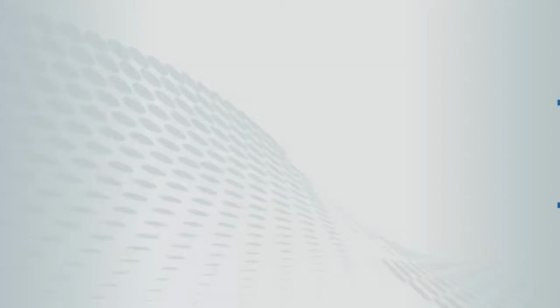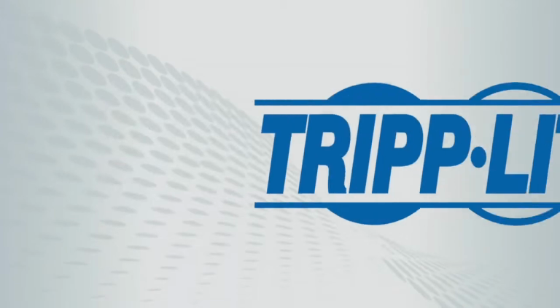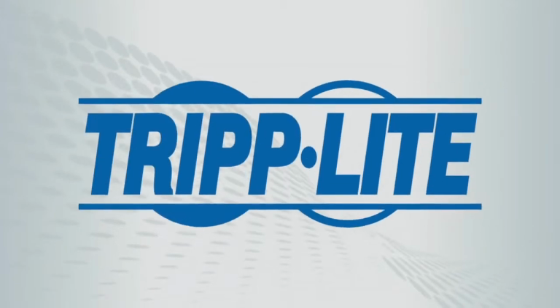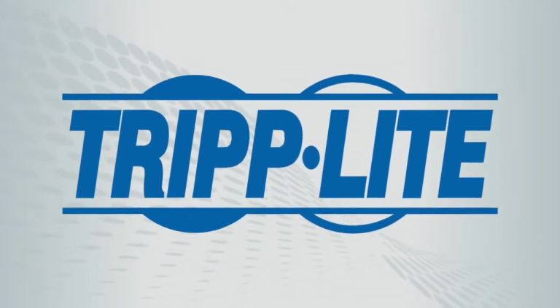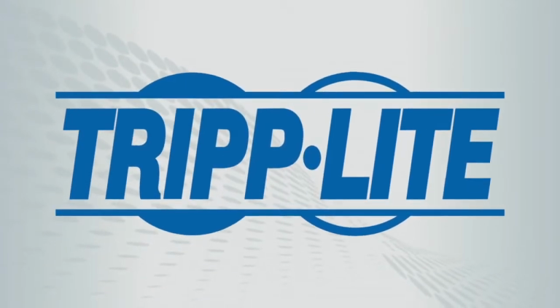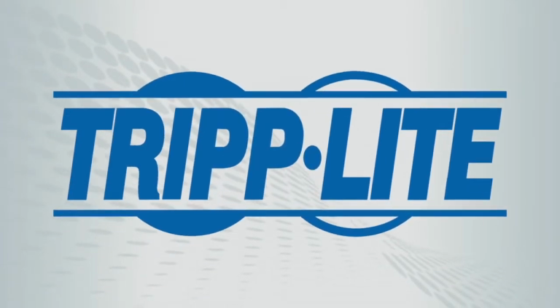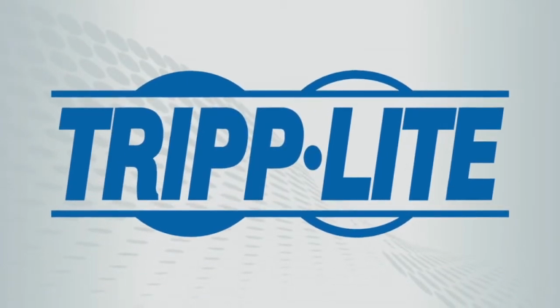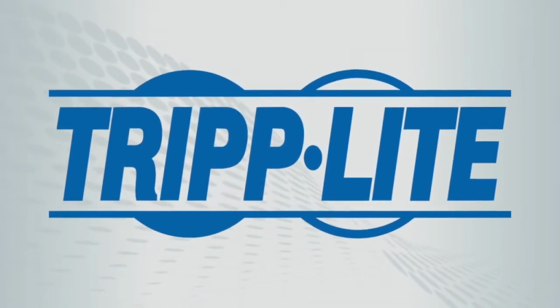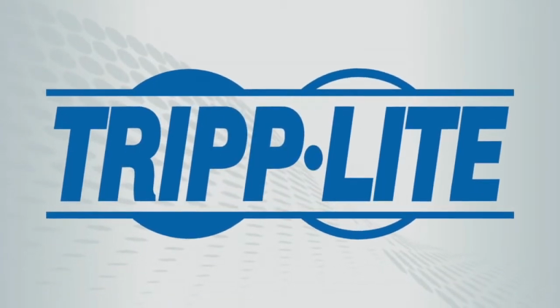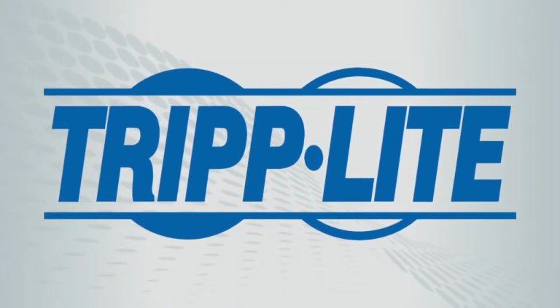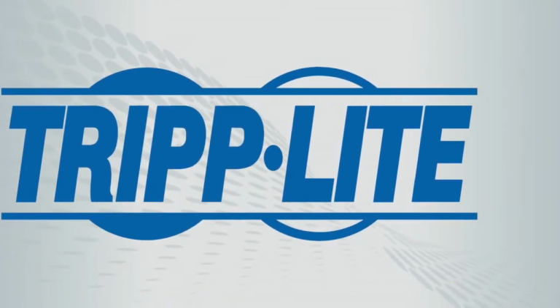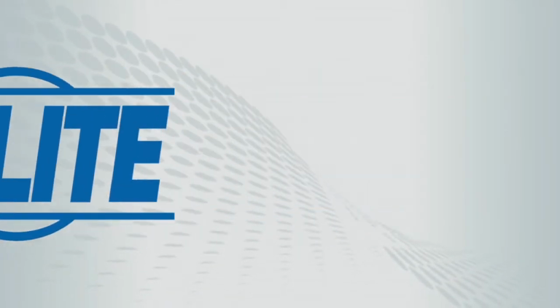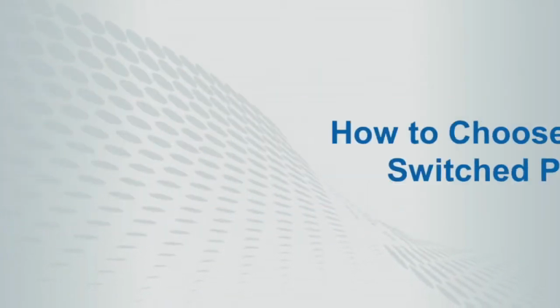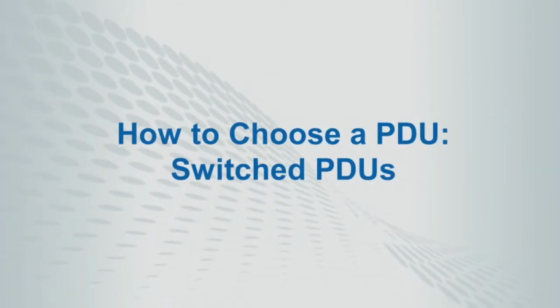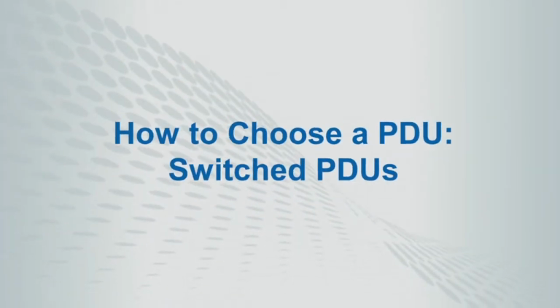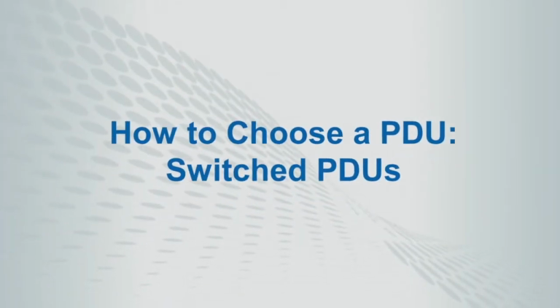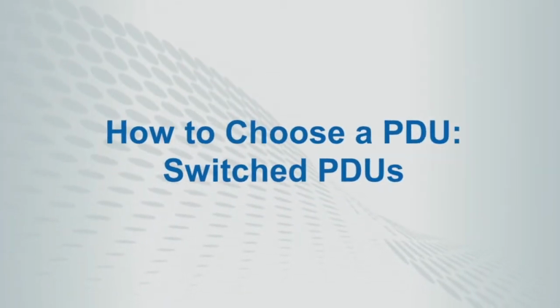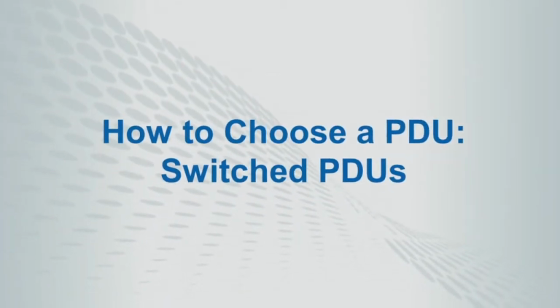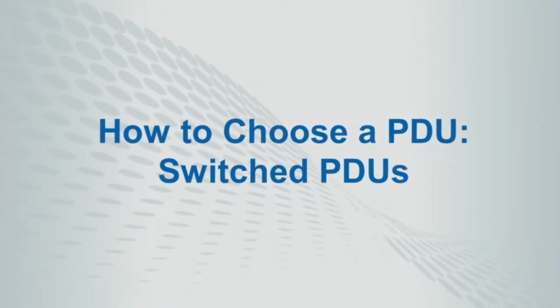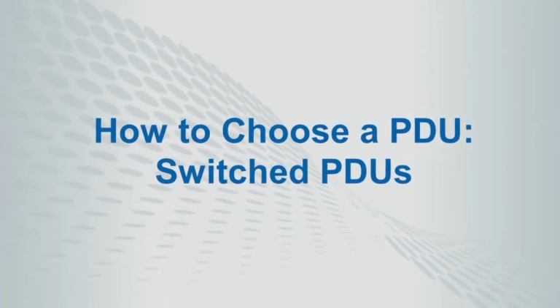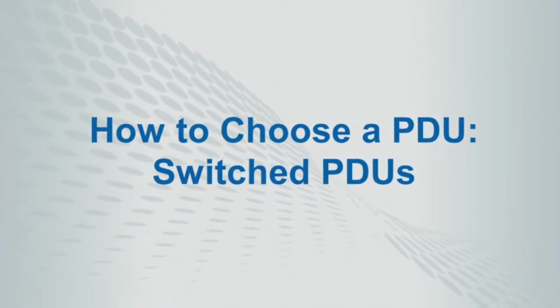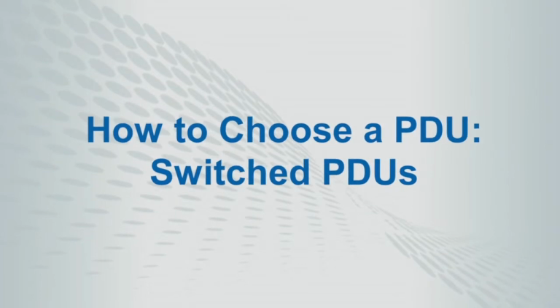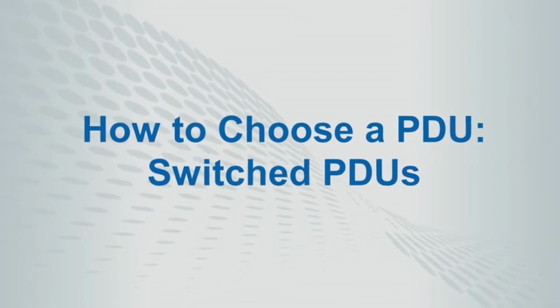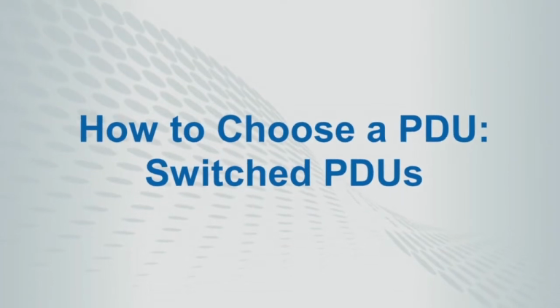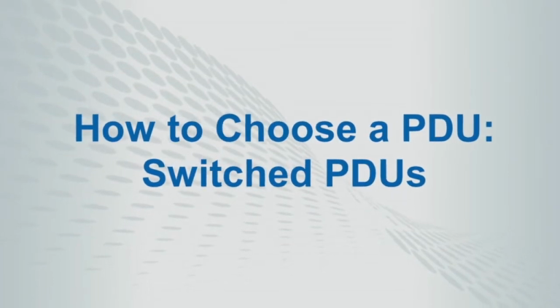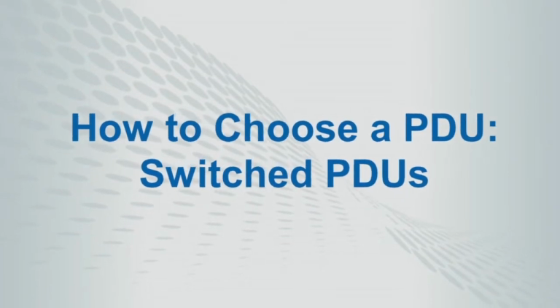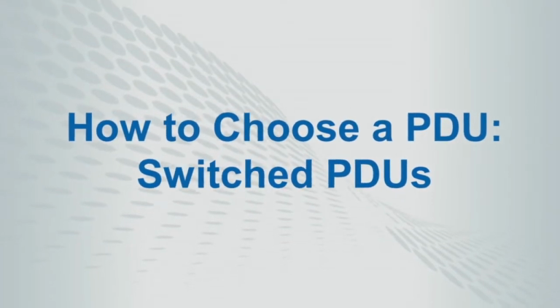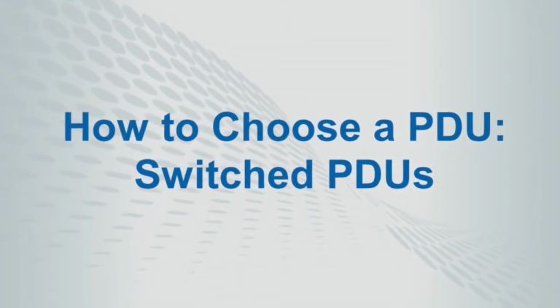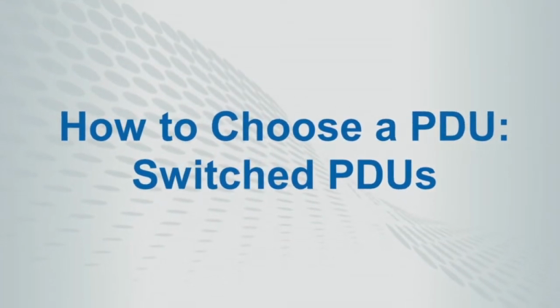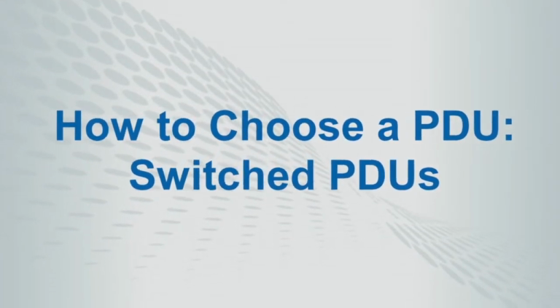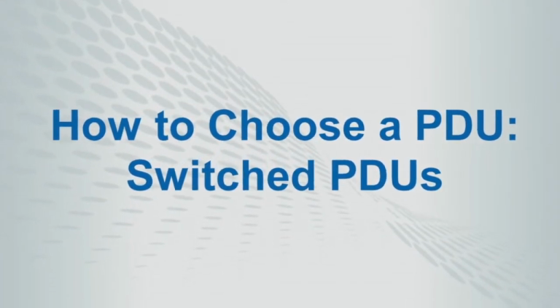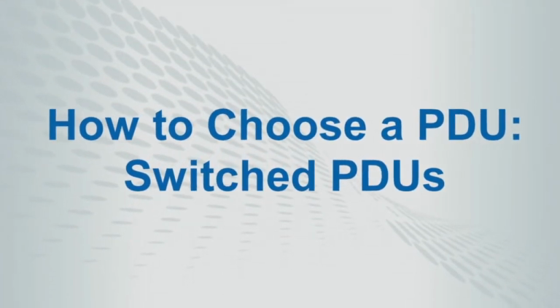In this video, we will provide an overview of the Triplite PDU line, then focus on the special features of switched PDUs.